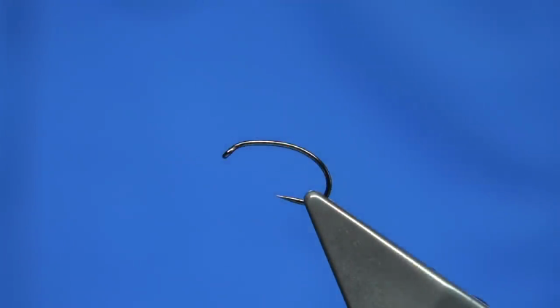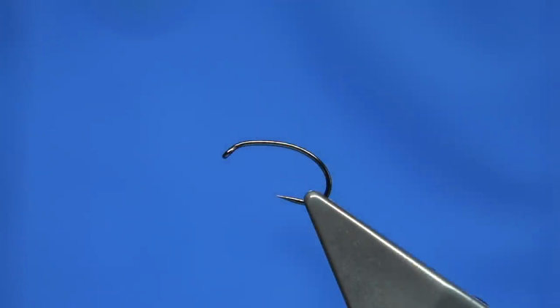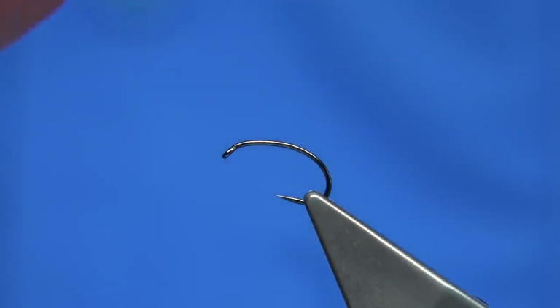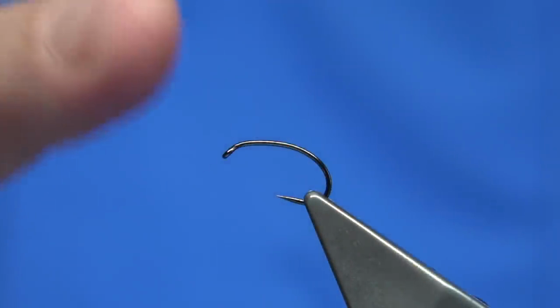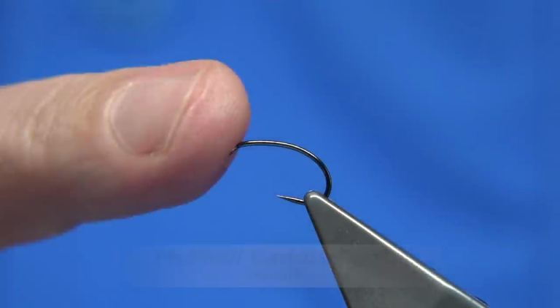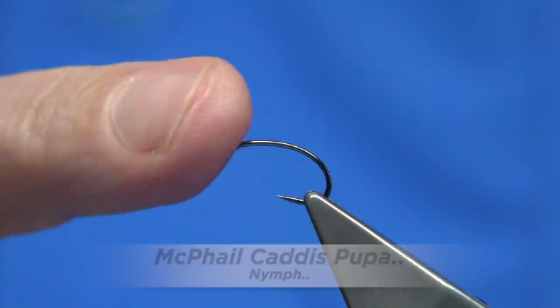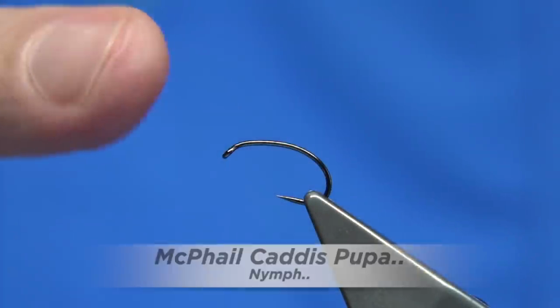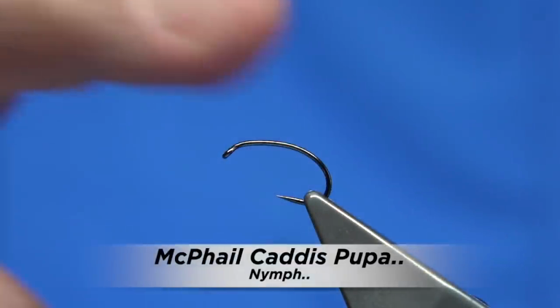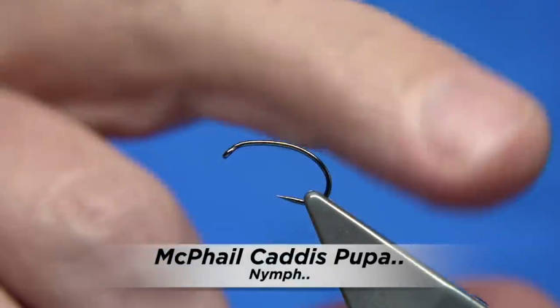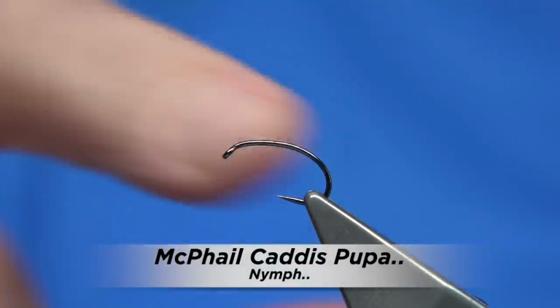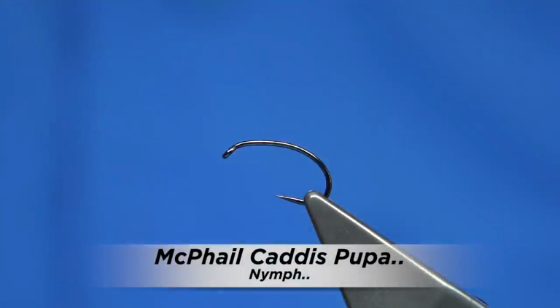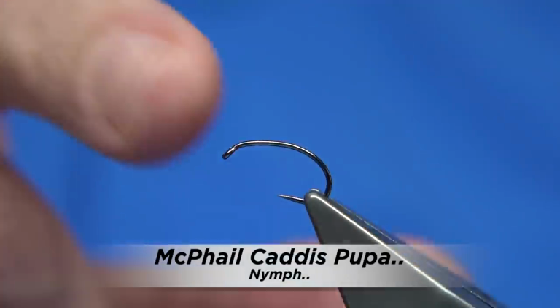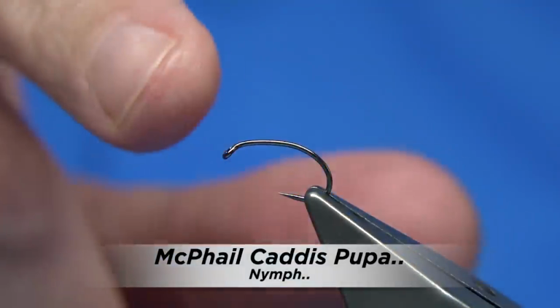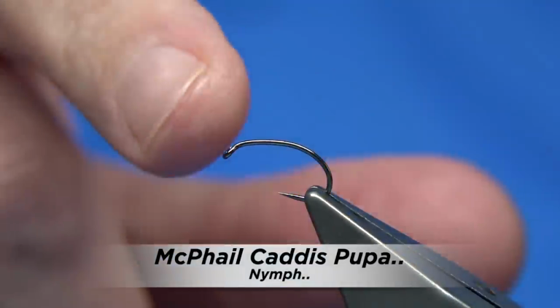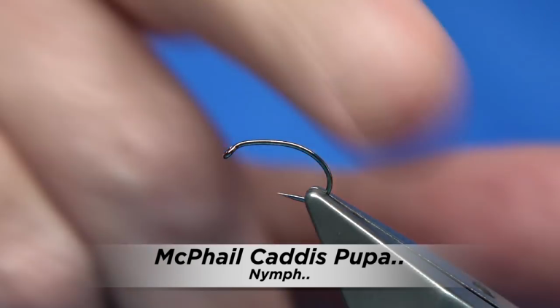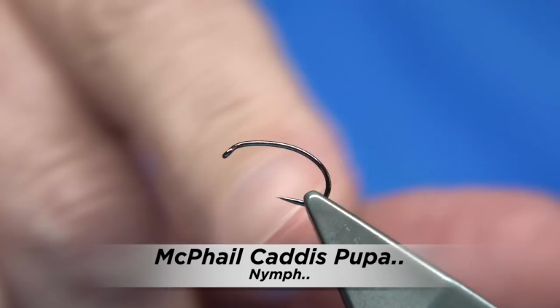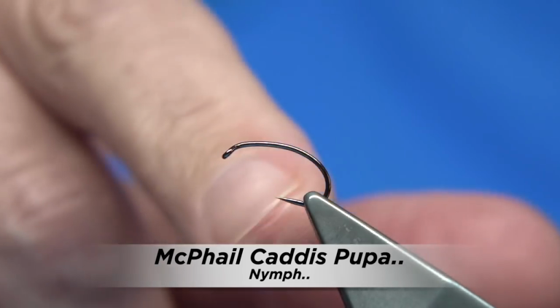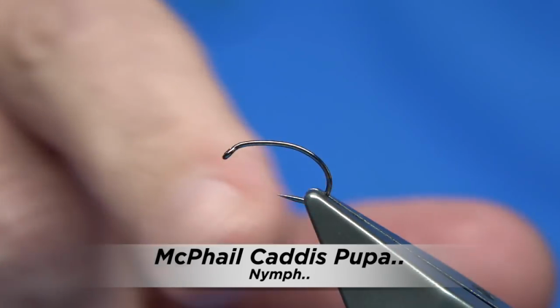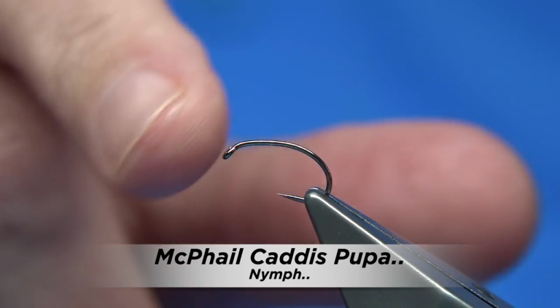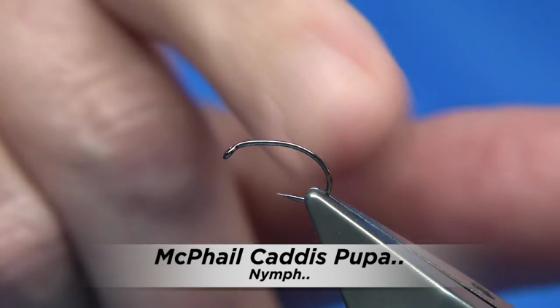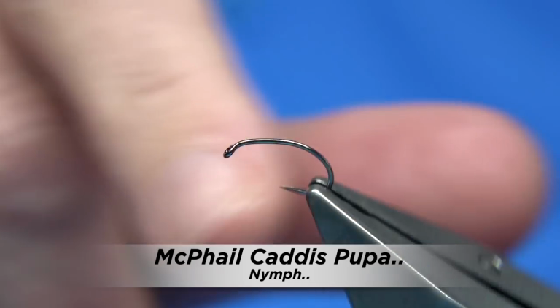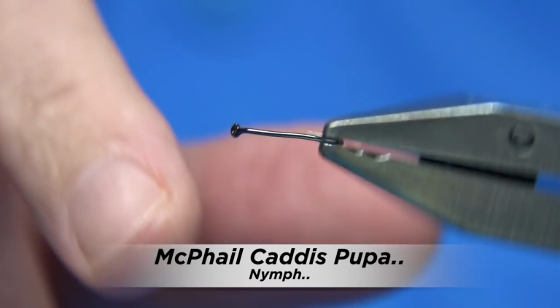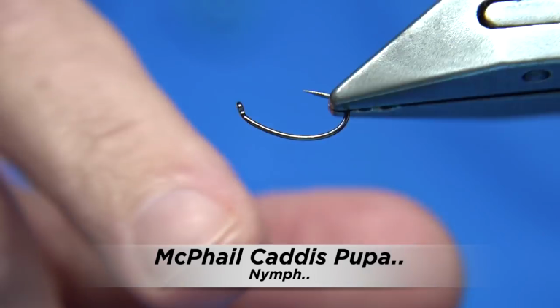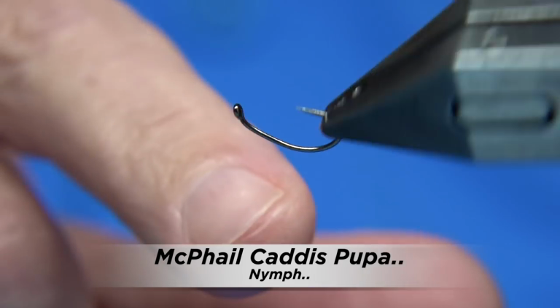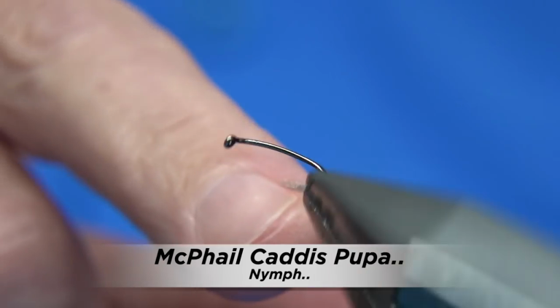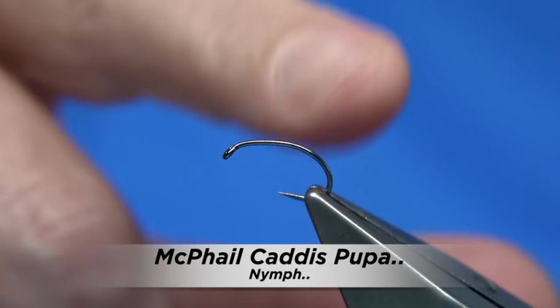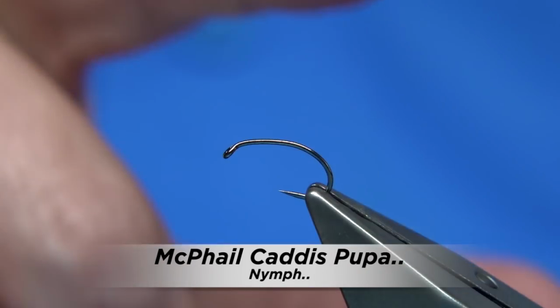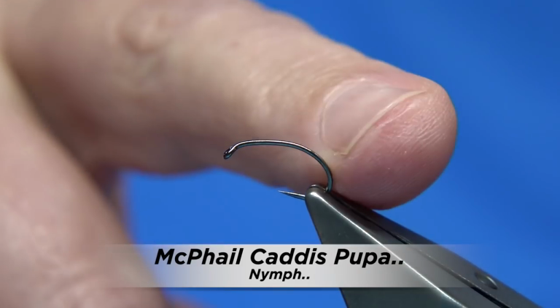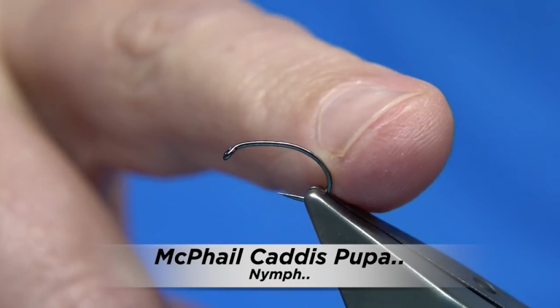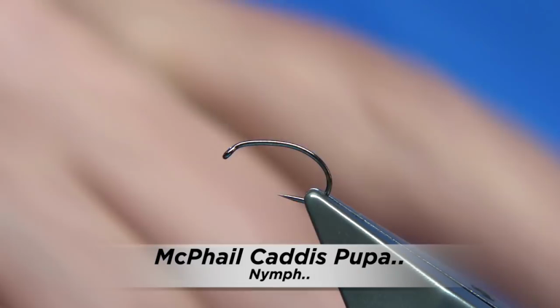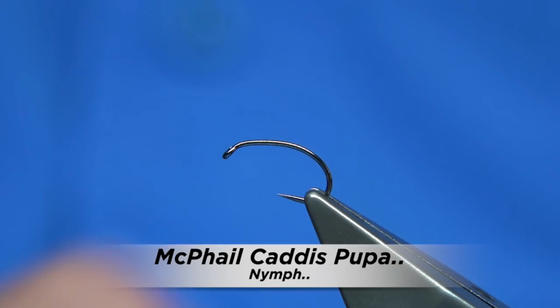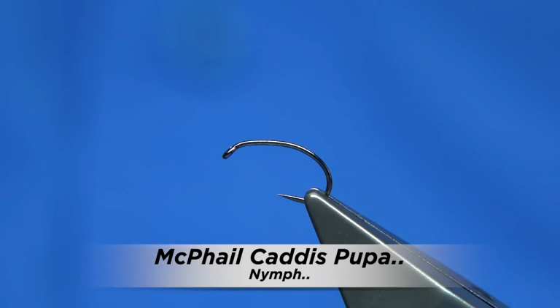The basic hook I'm using is a barbless grub shape hook. This is a size 12.